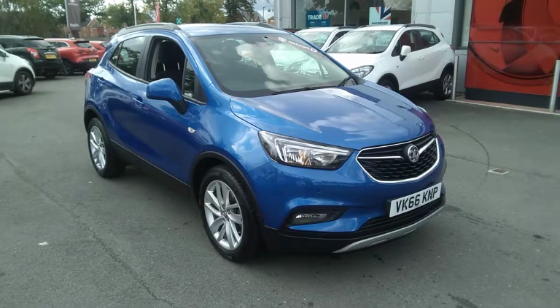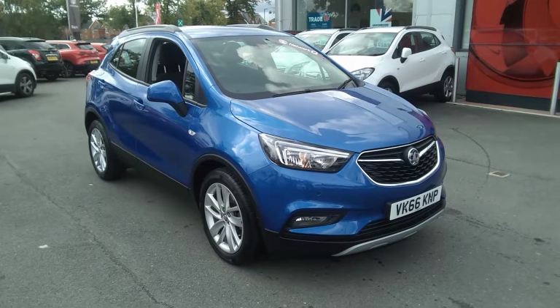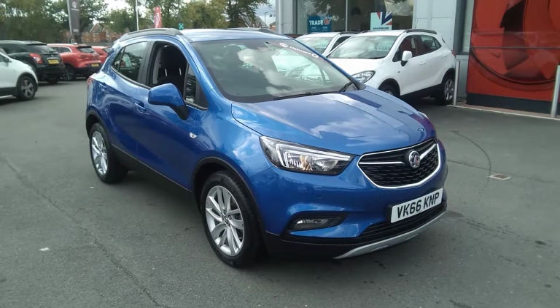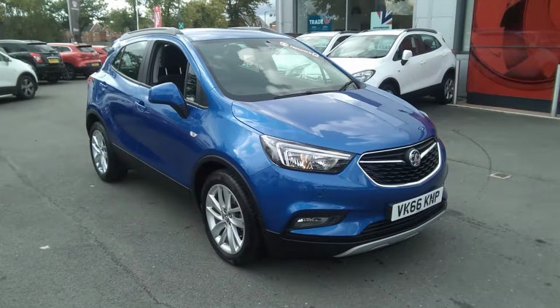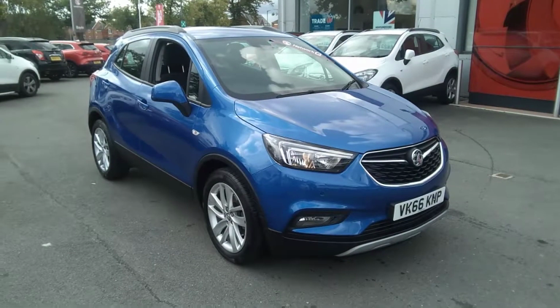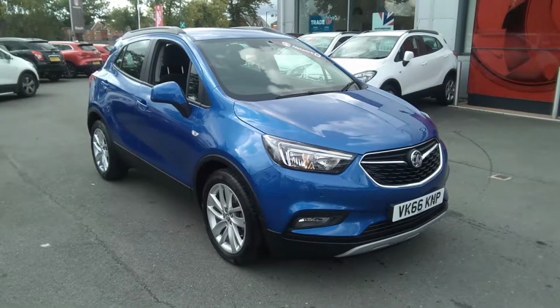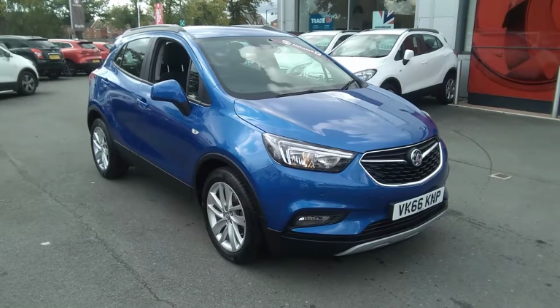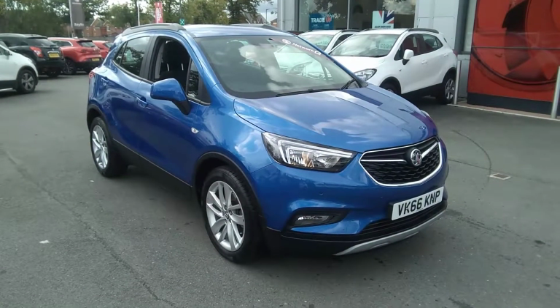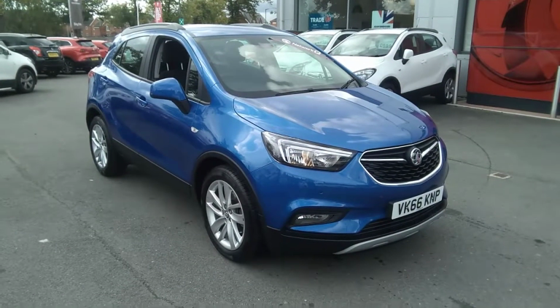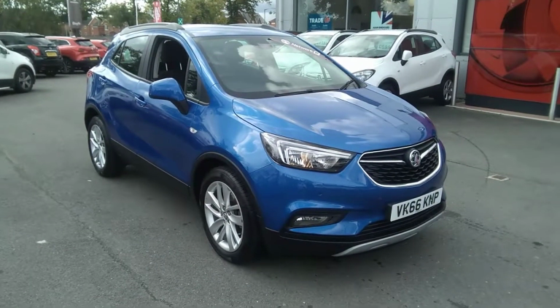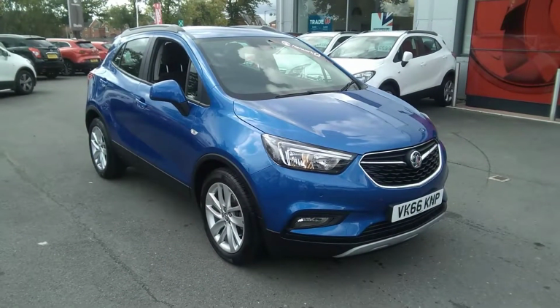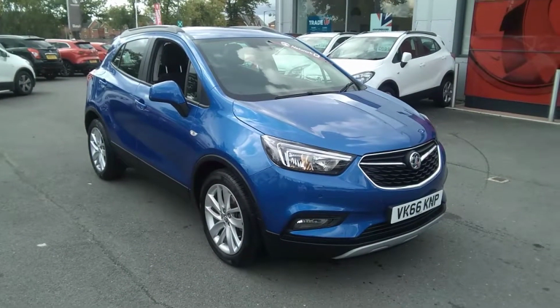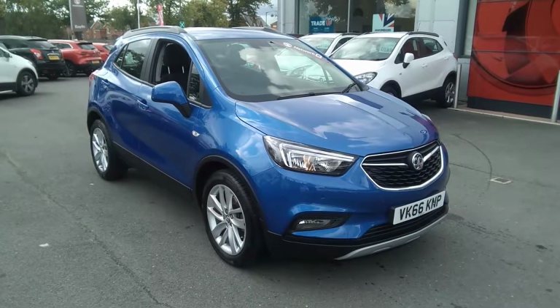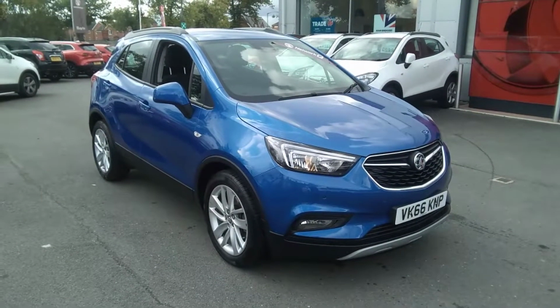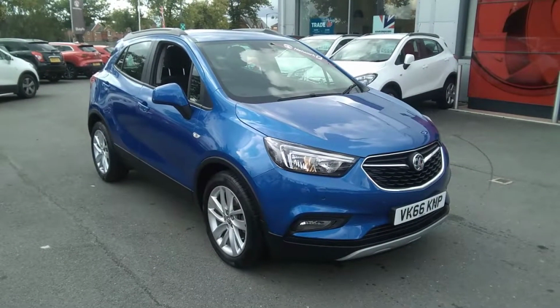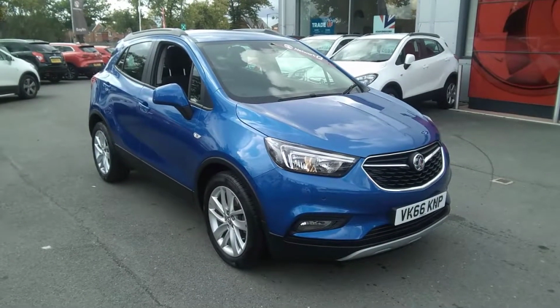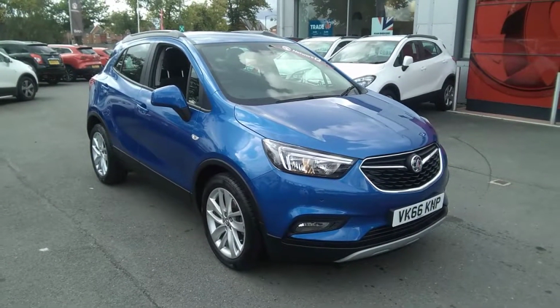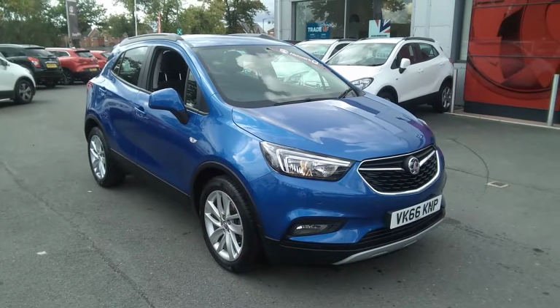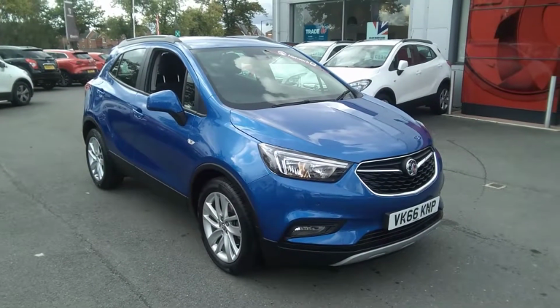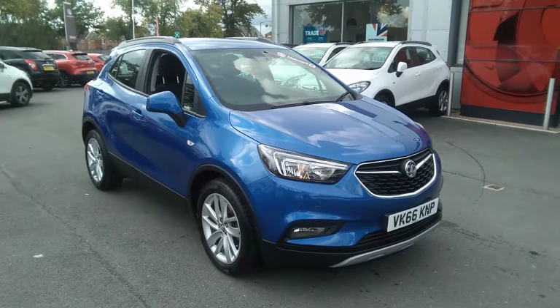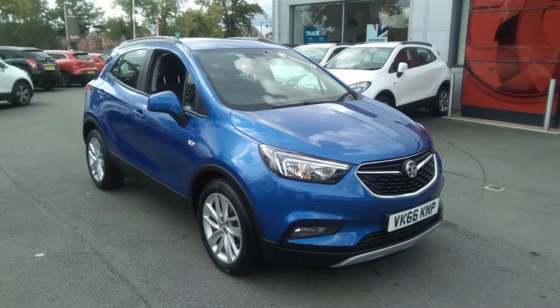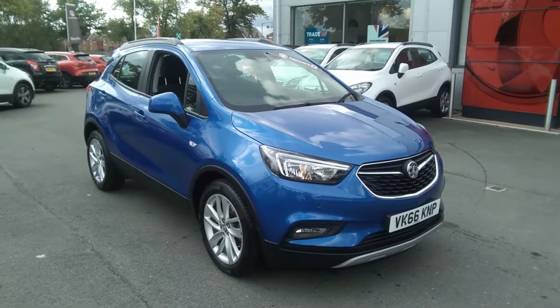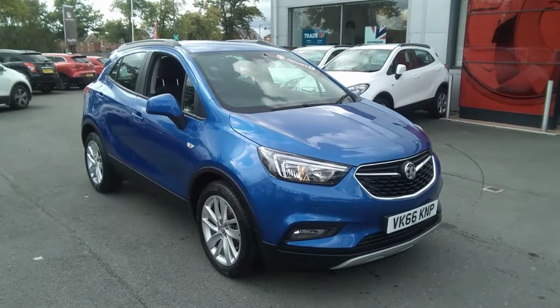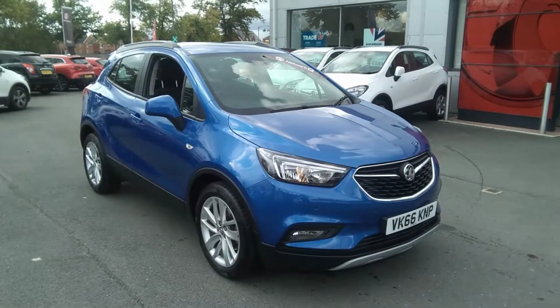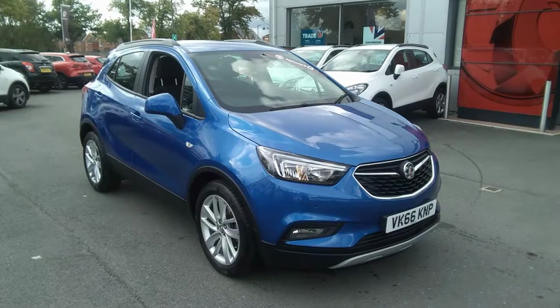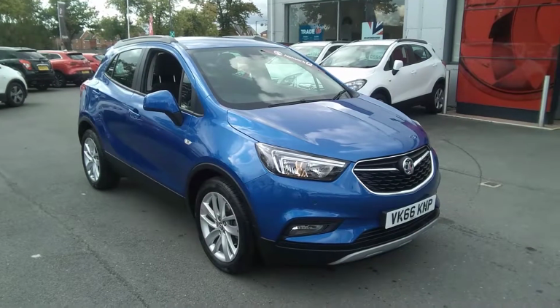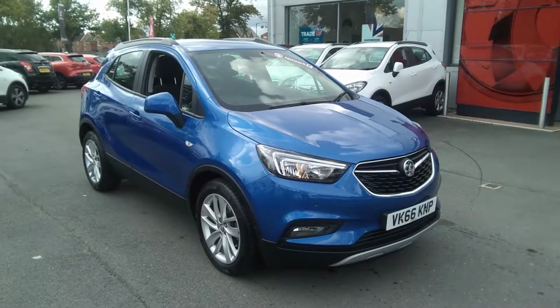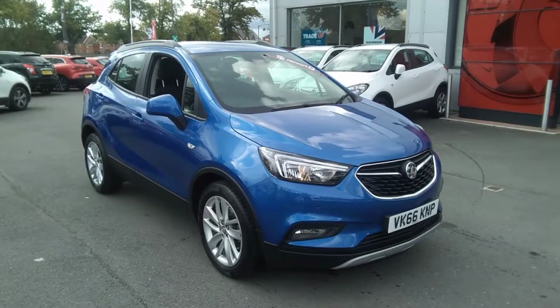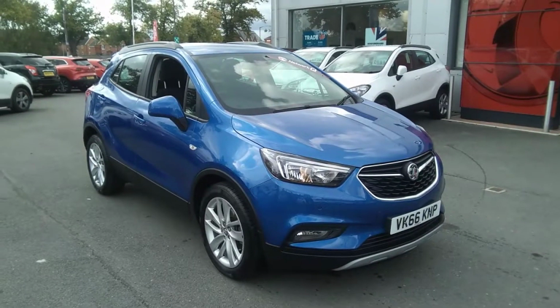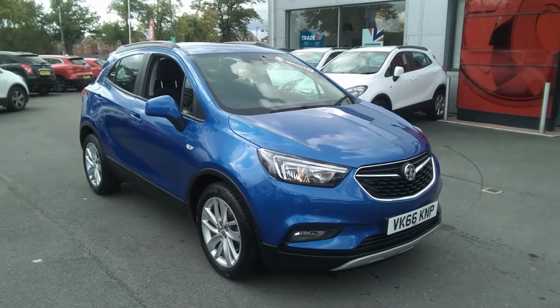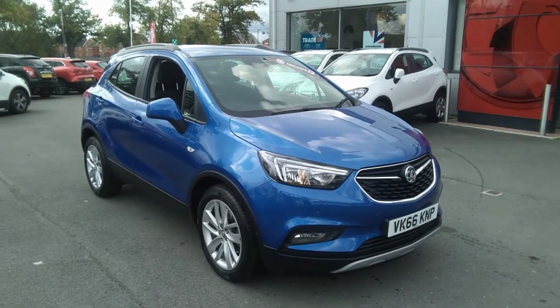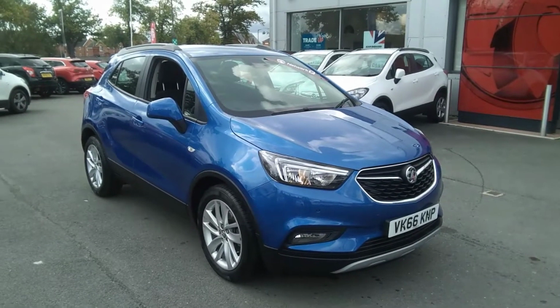Welcome to Bayless Vauxhall. Today we are viewing a 66 plate Vauxhall Mokka 1.6 active SUV.